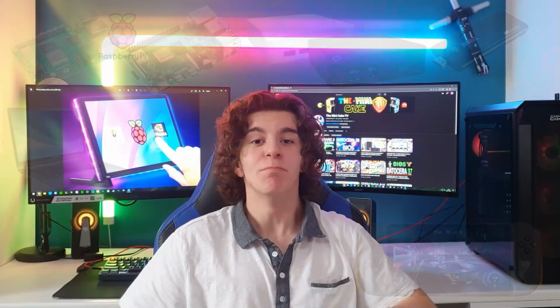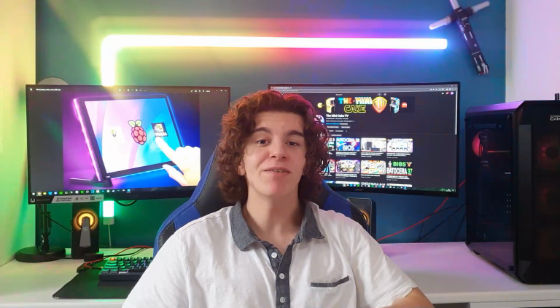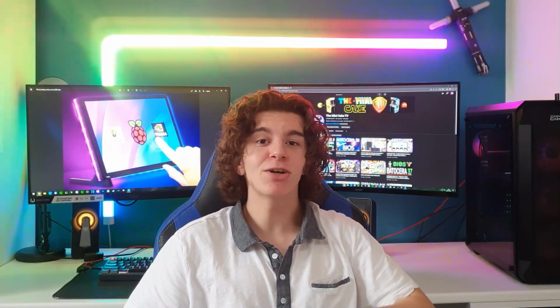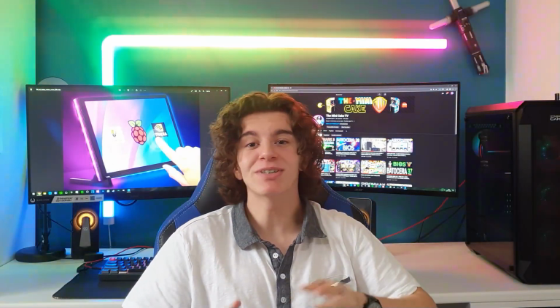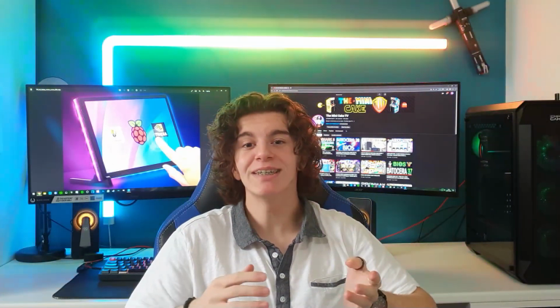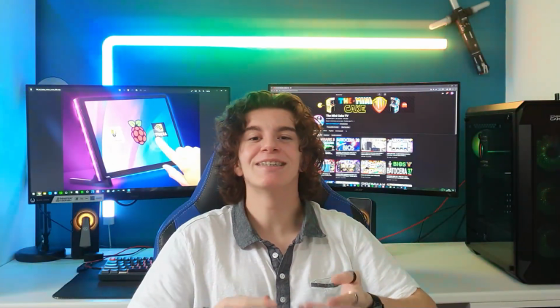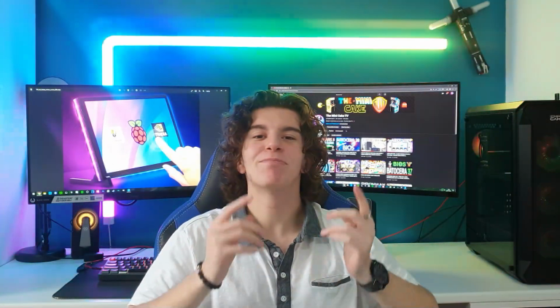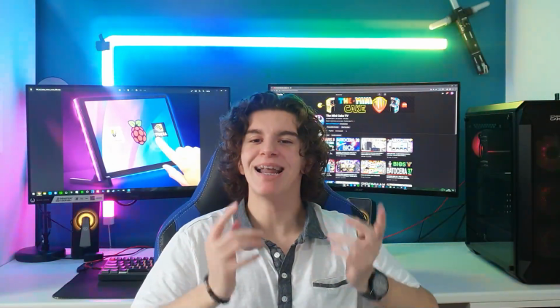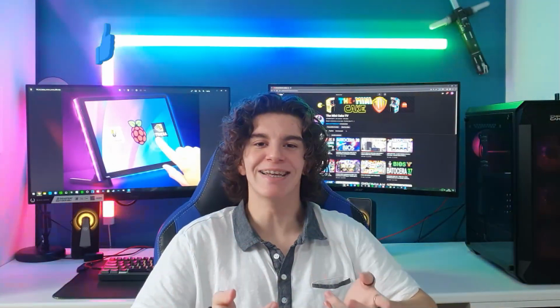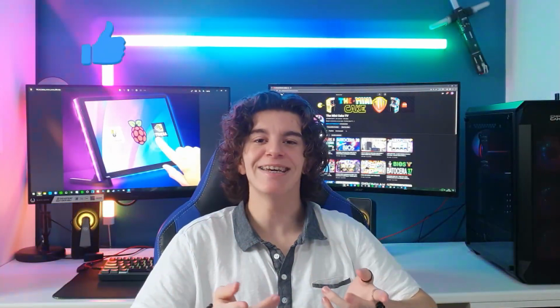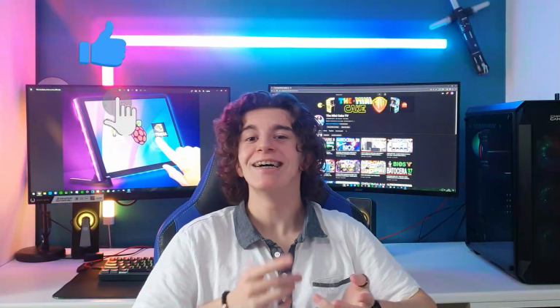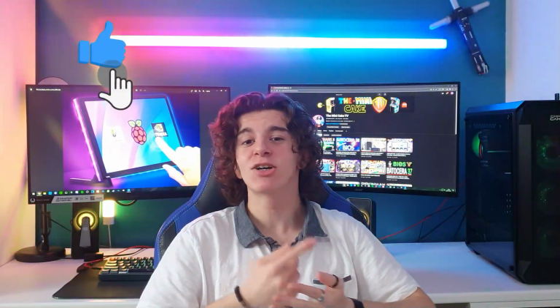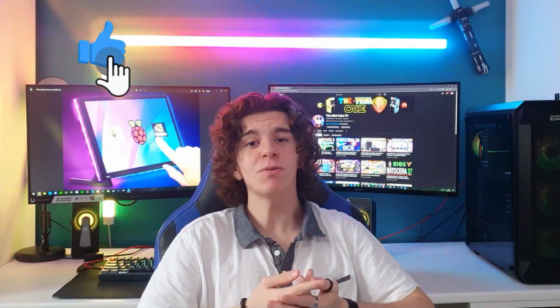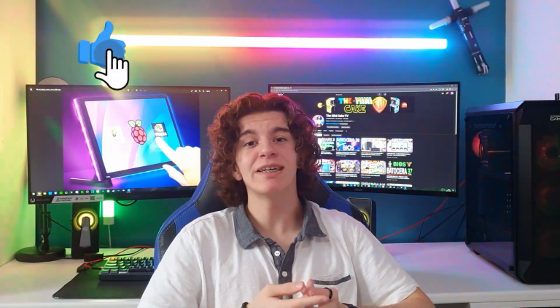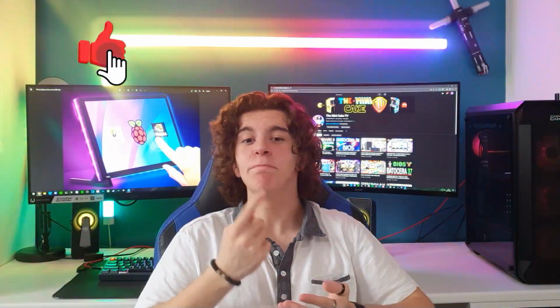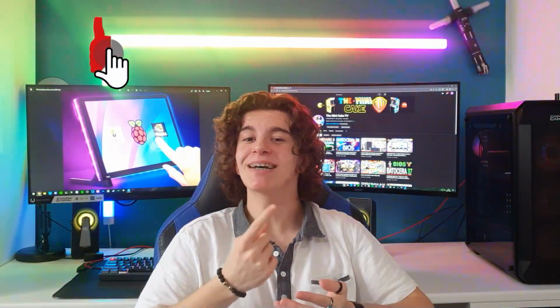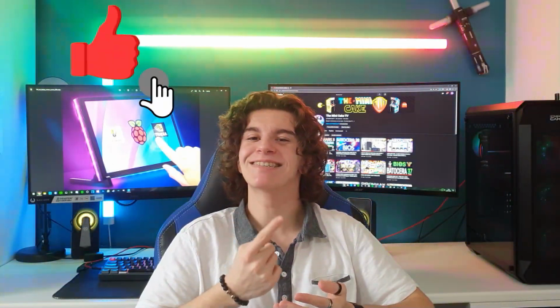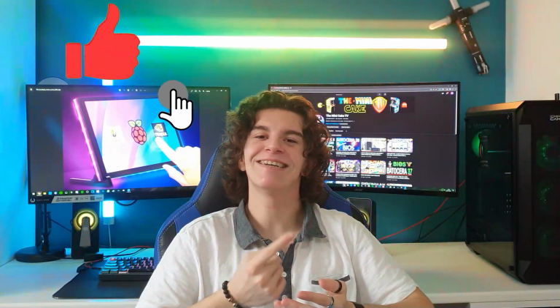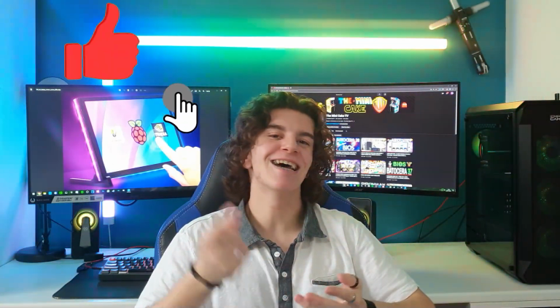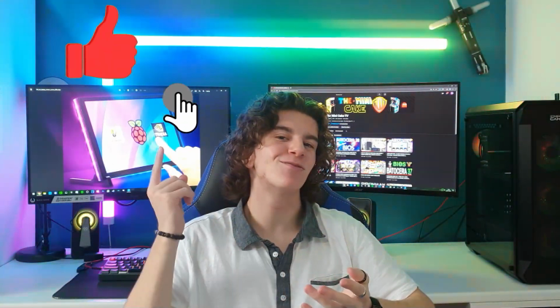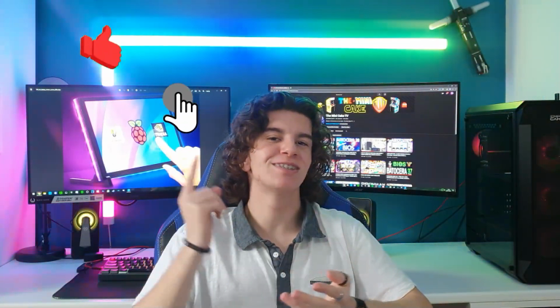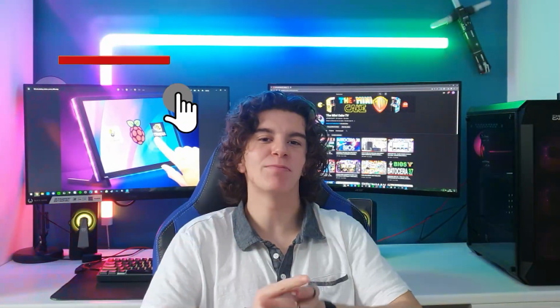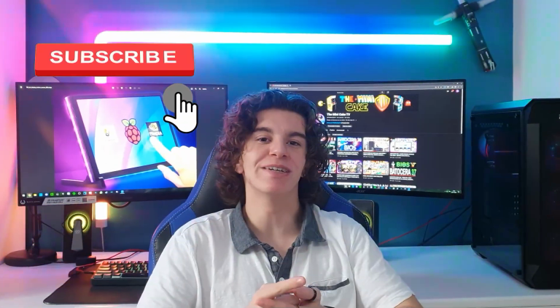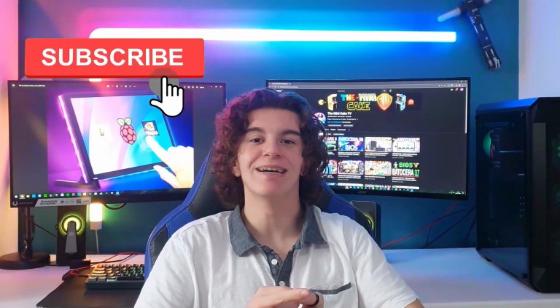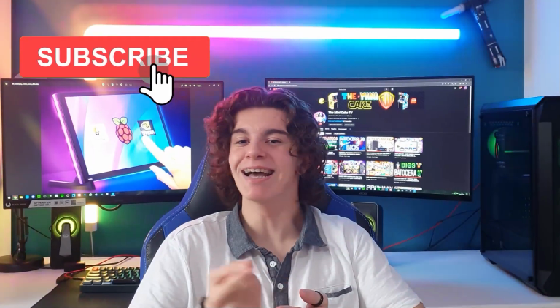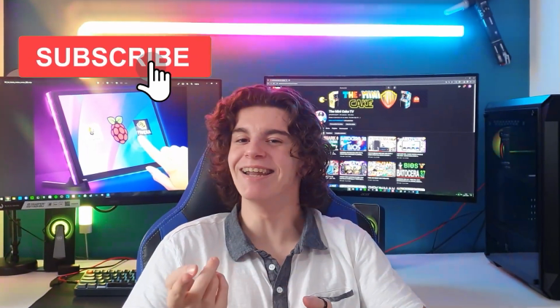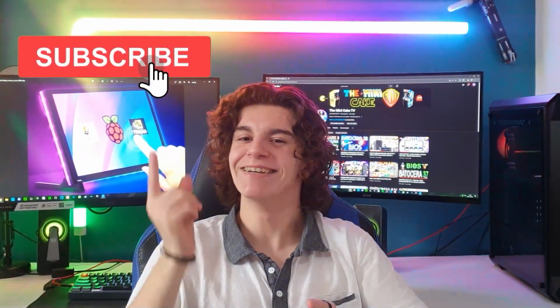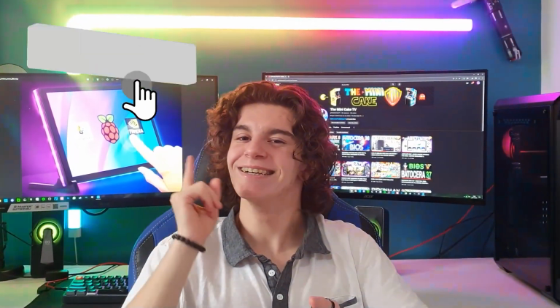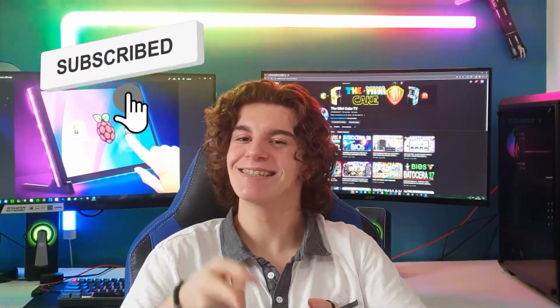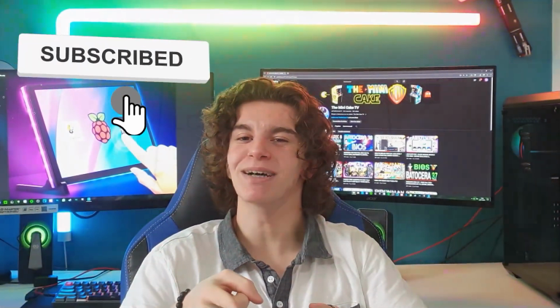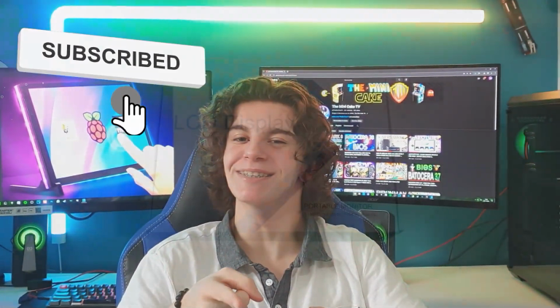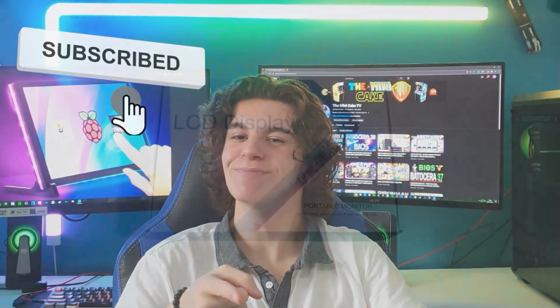Mais avant de commencer, n'hésitez pas à liker, commenter, partager et à vous abonner. Allez, c'est parti !